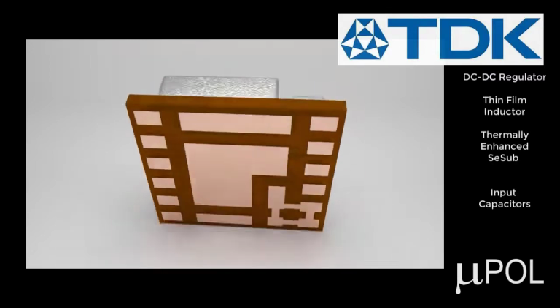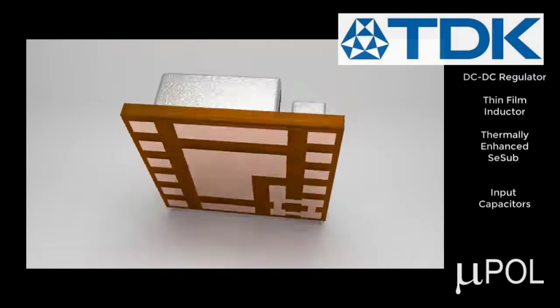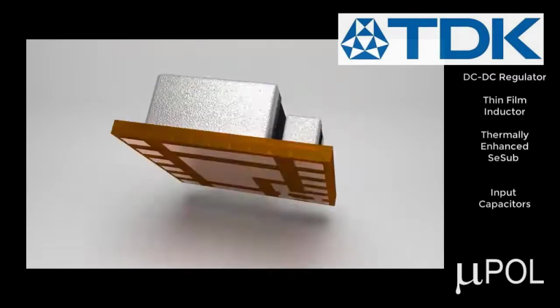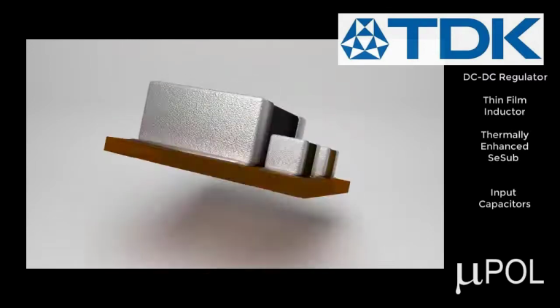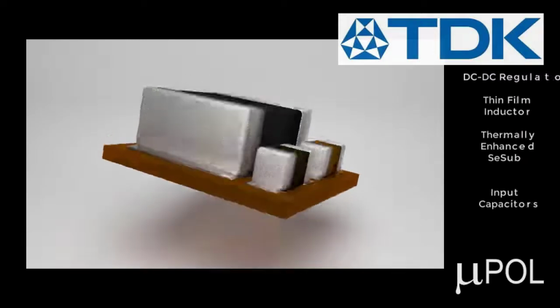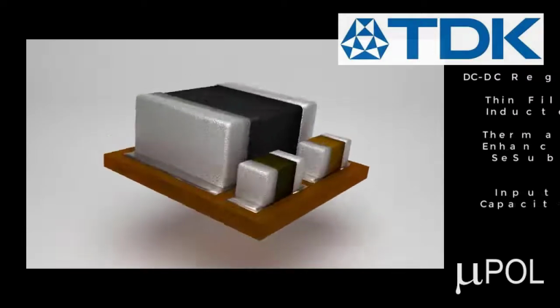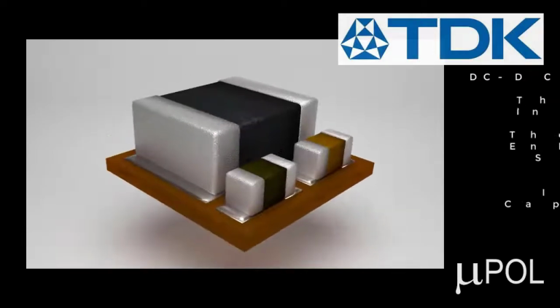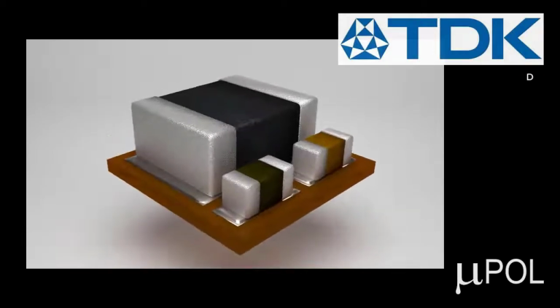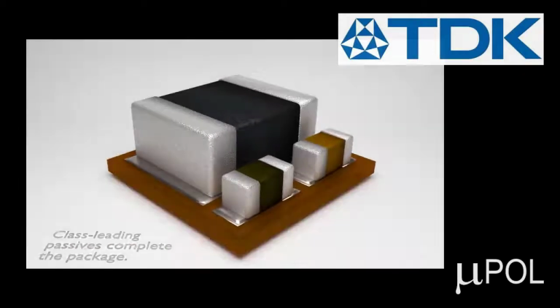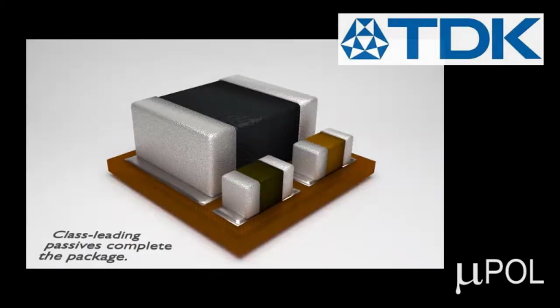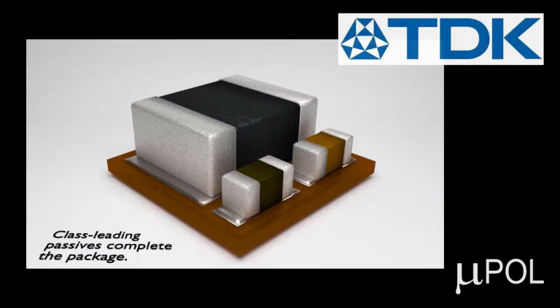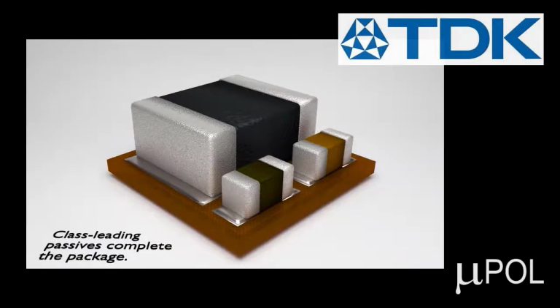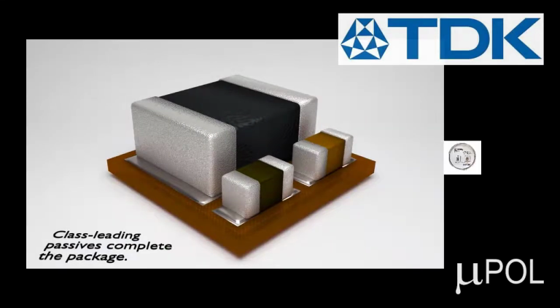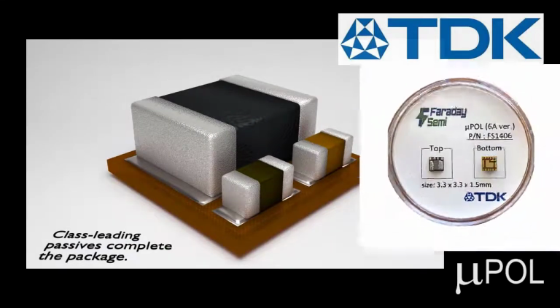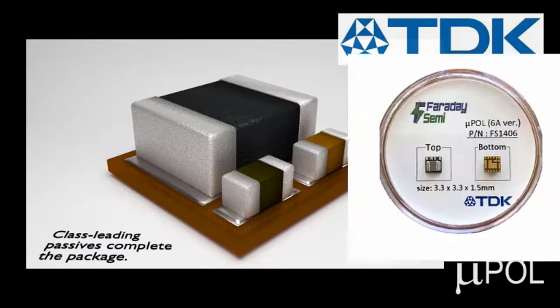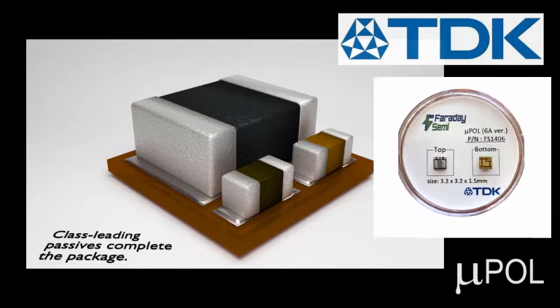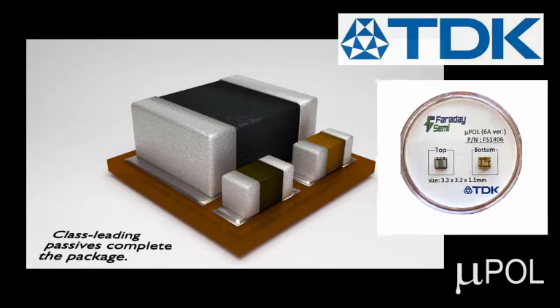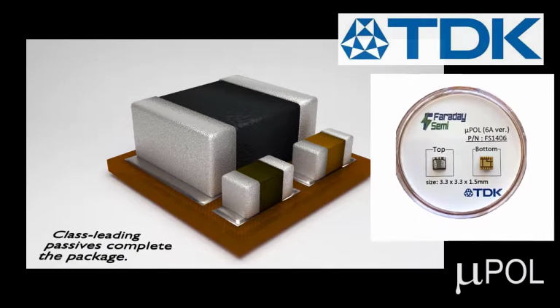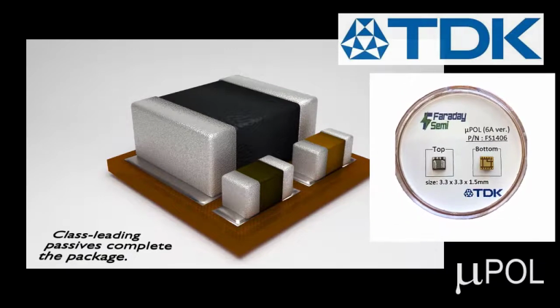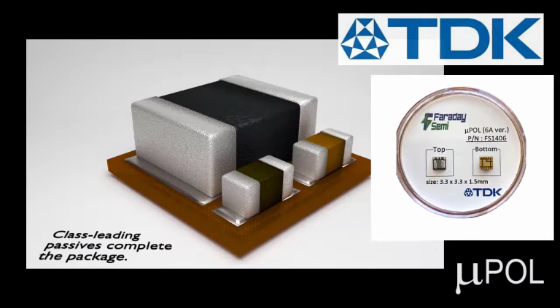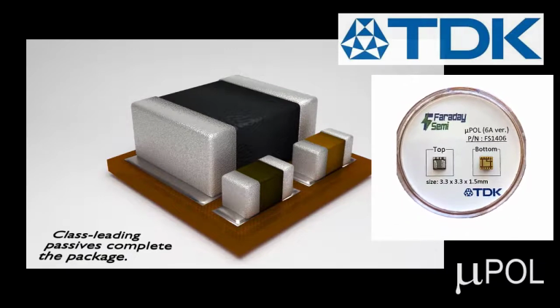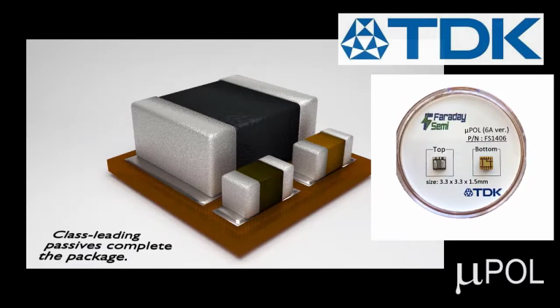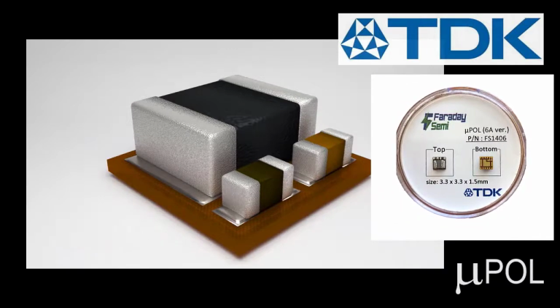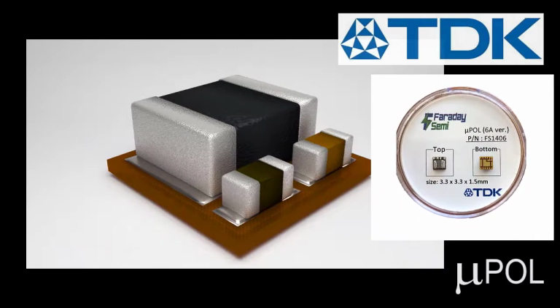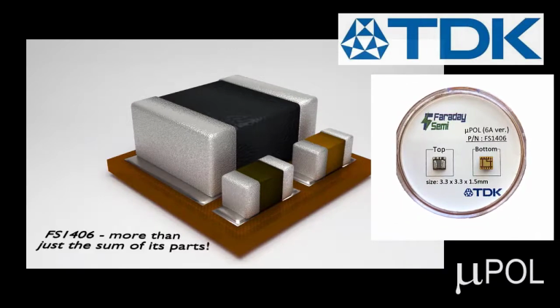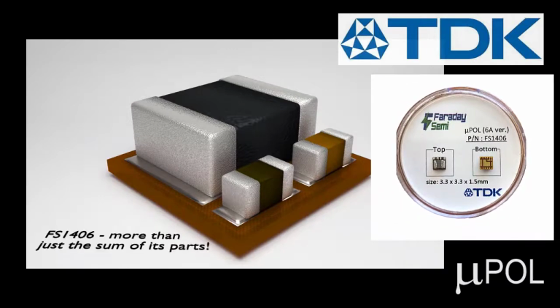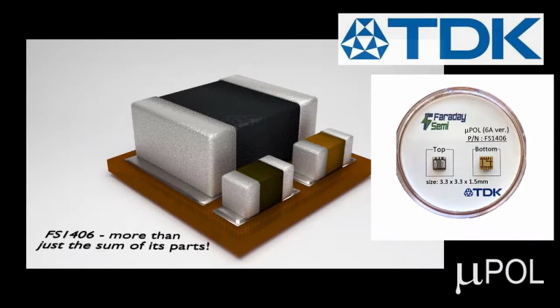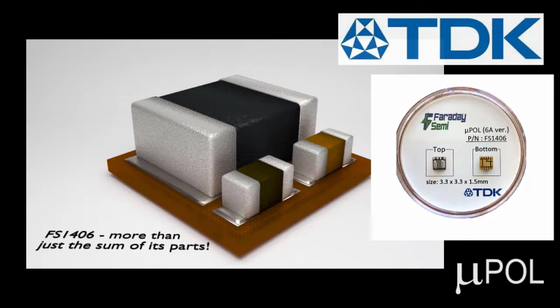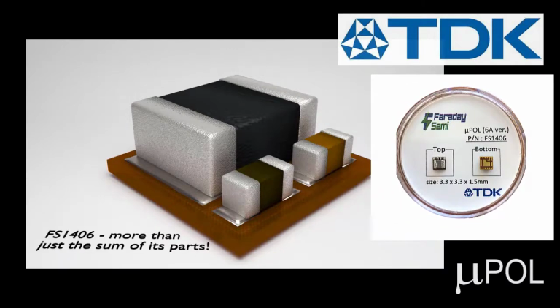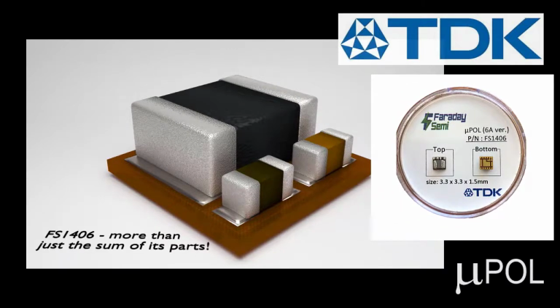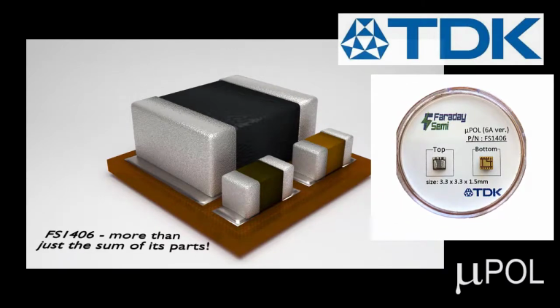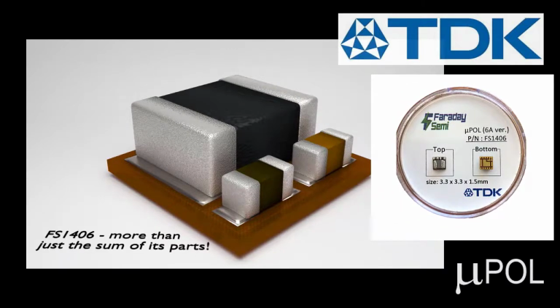The class-leading passives in the system-level approach mean that the final product is more than the sum of its parts.